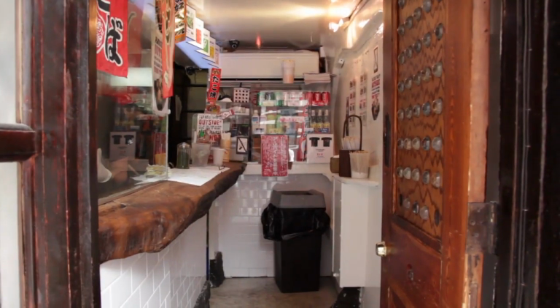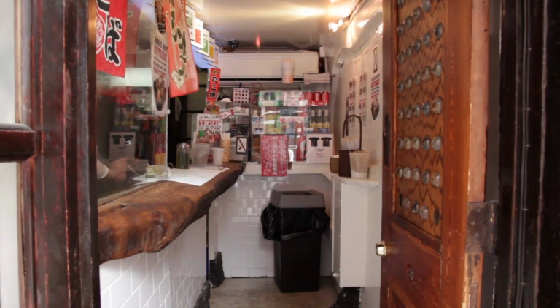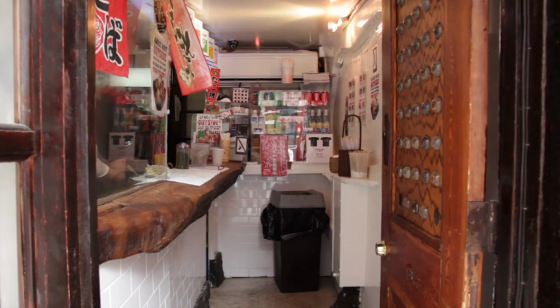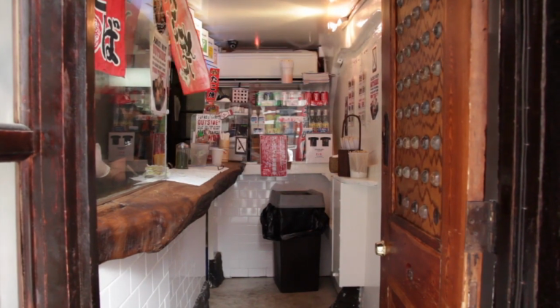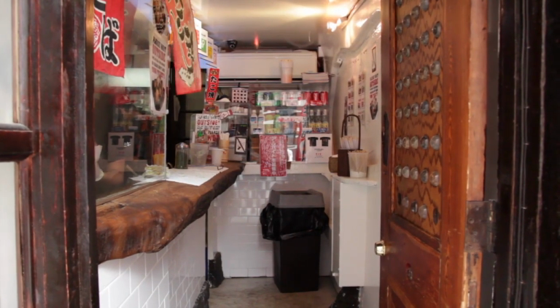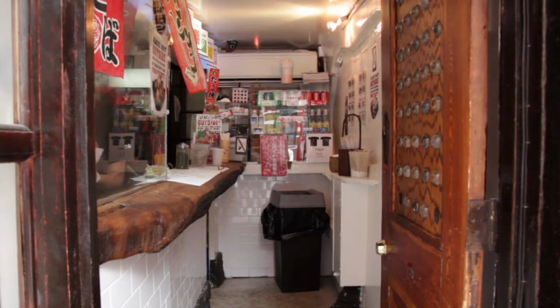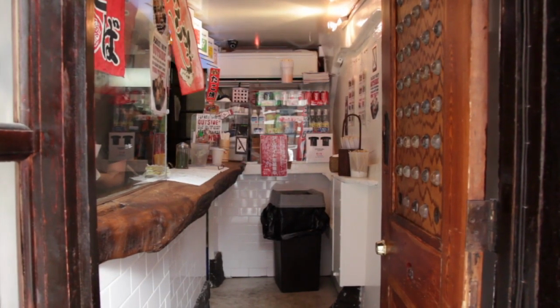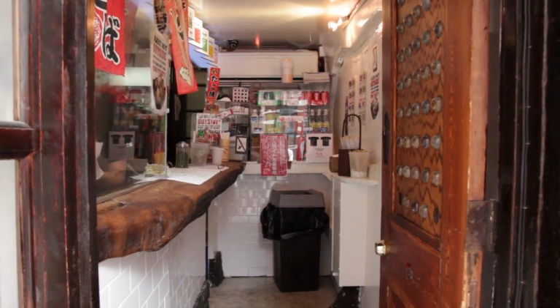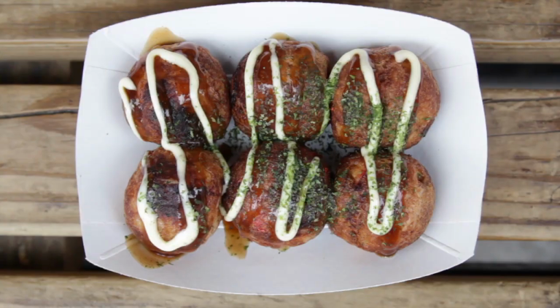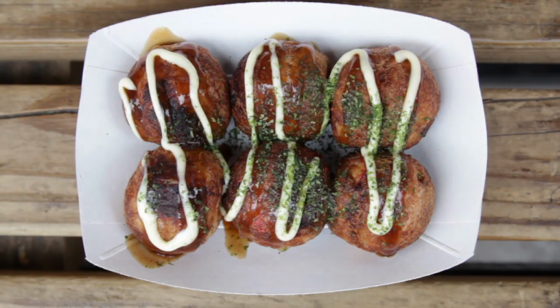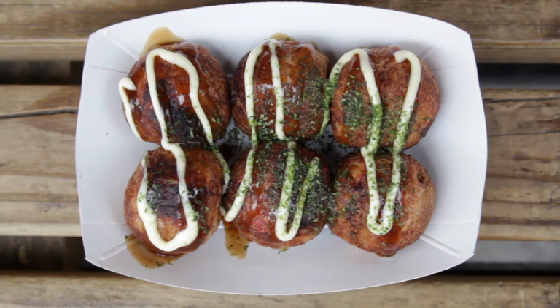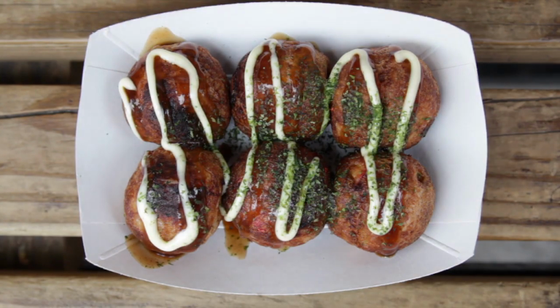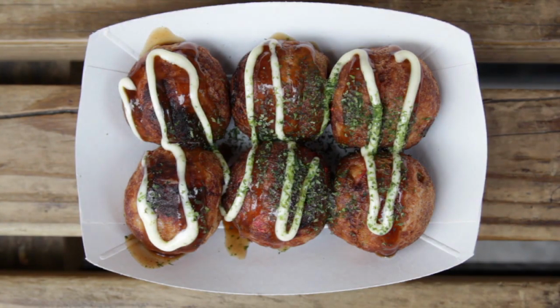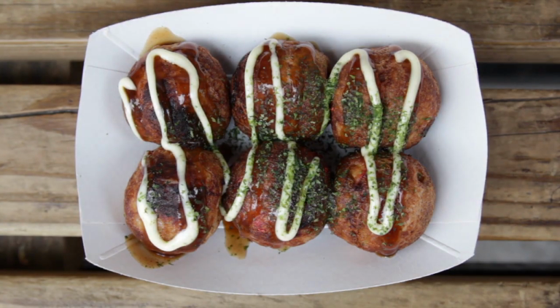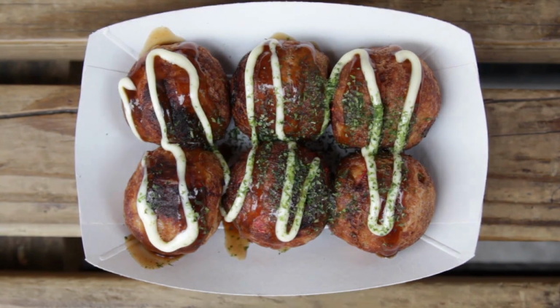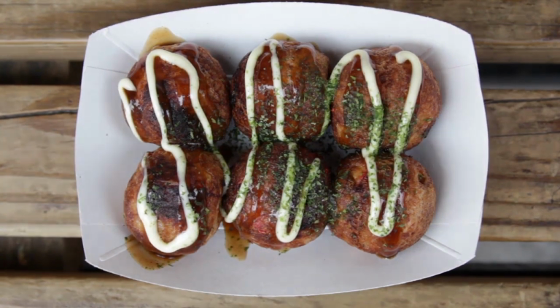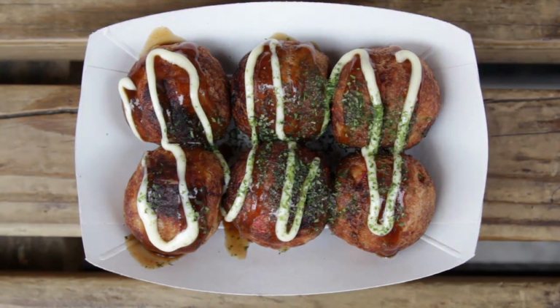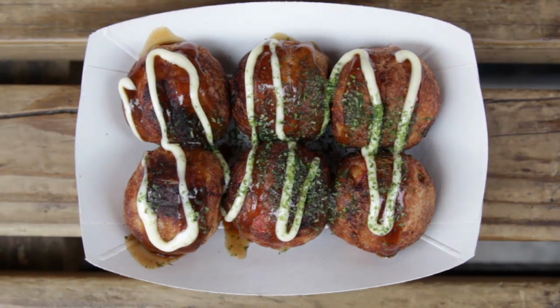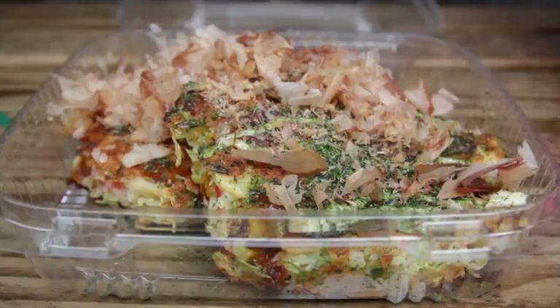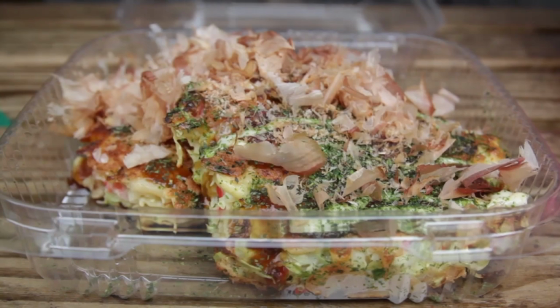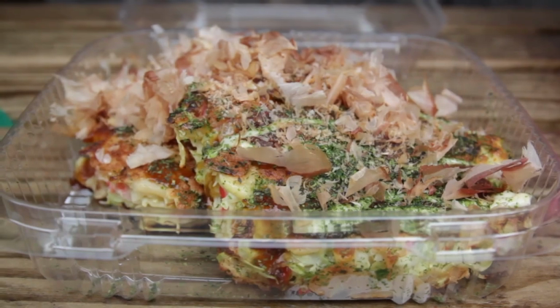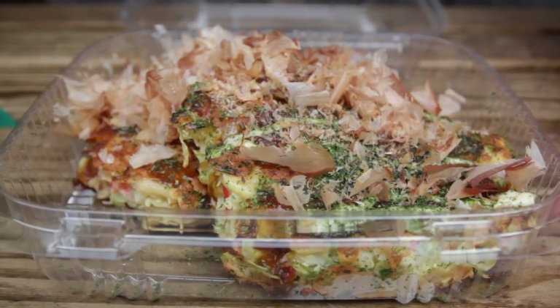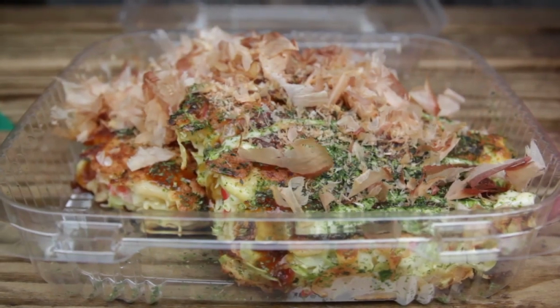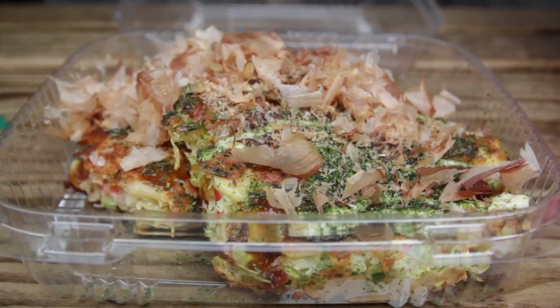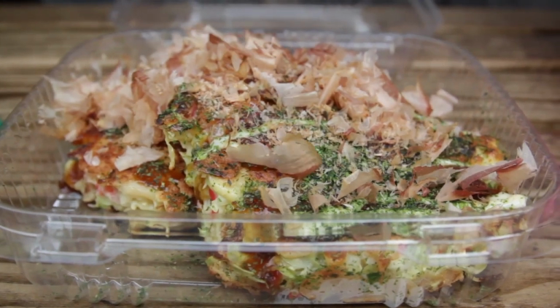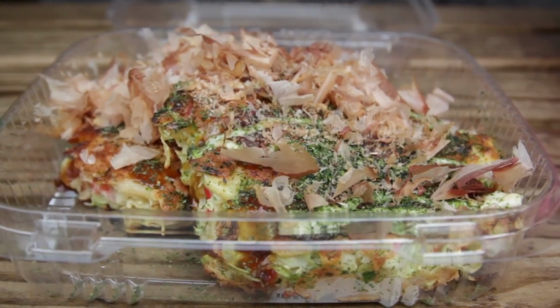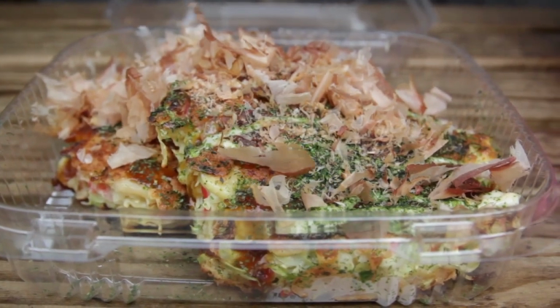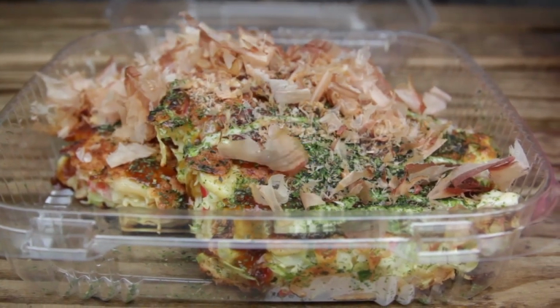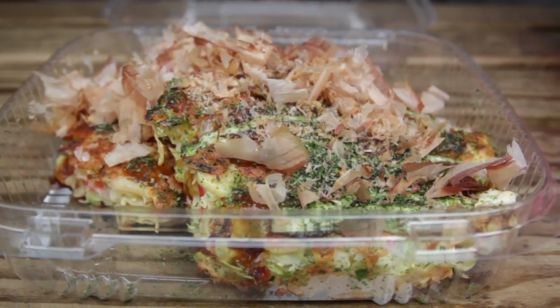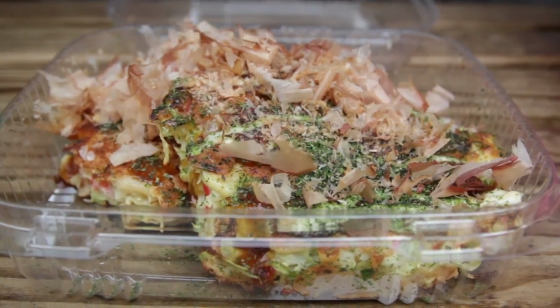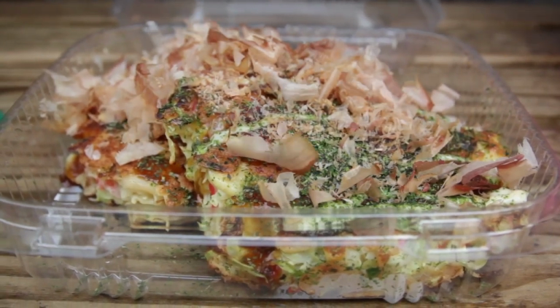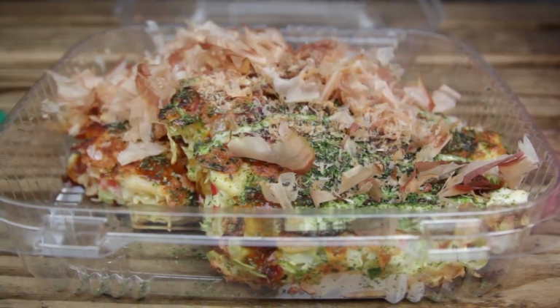They make two things here: takoyaki, or balls of fried octopus, and okonomiyaki, a sort of savory Japanese pancake.